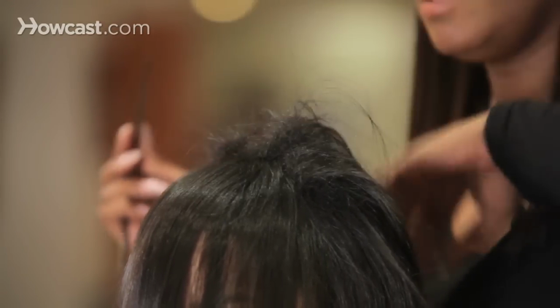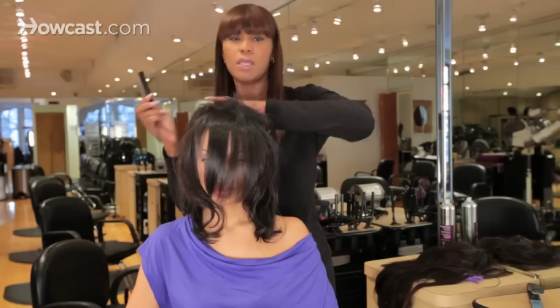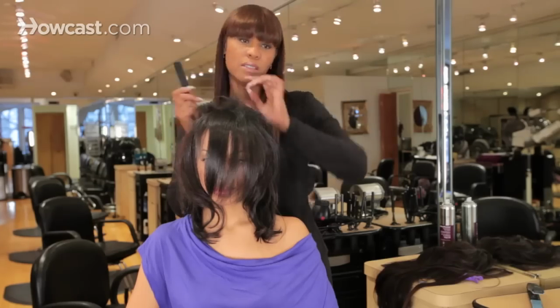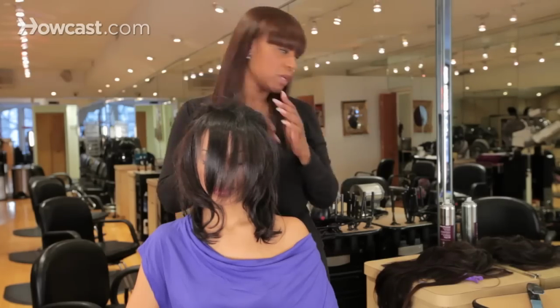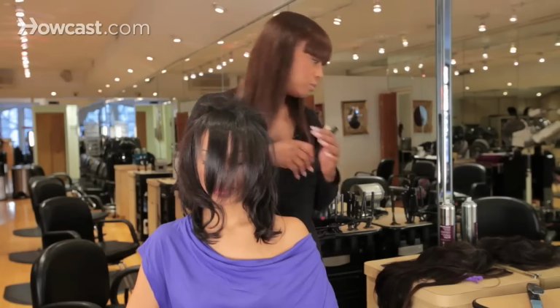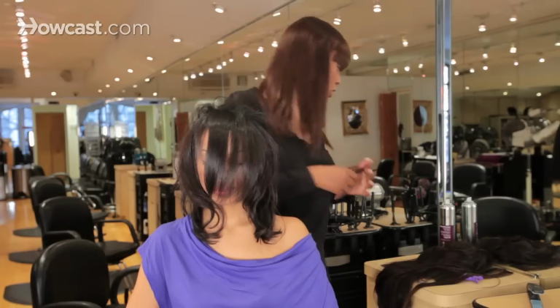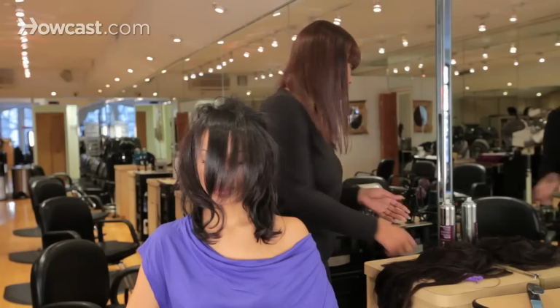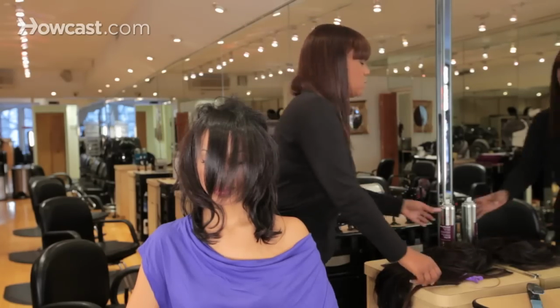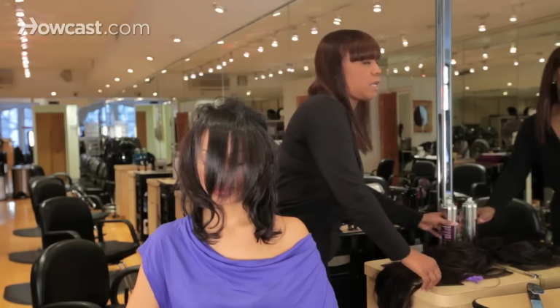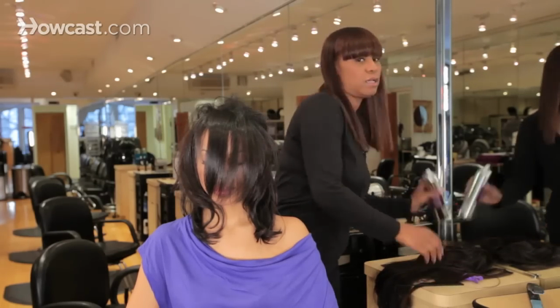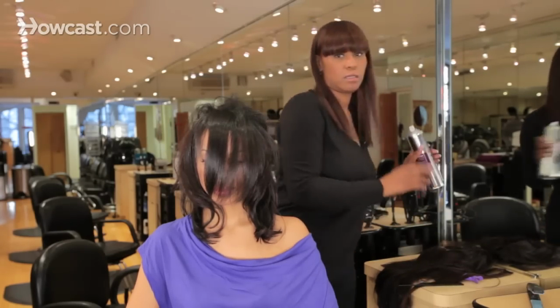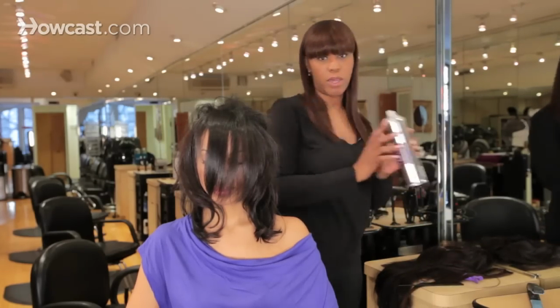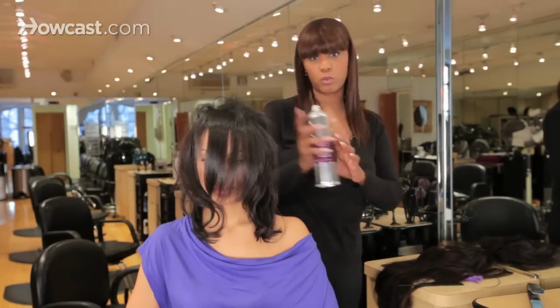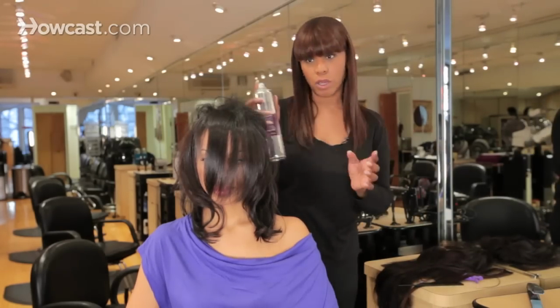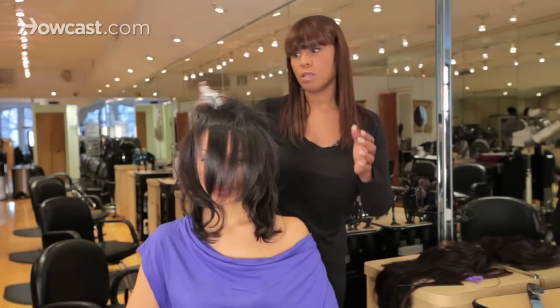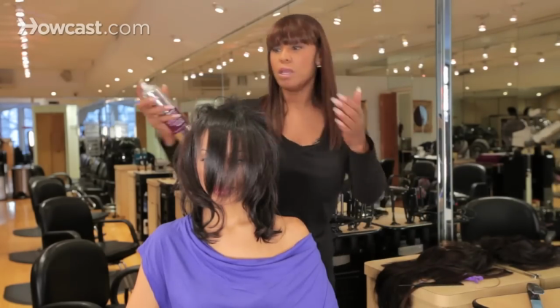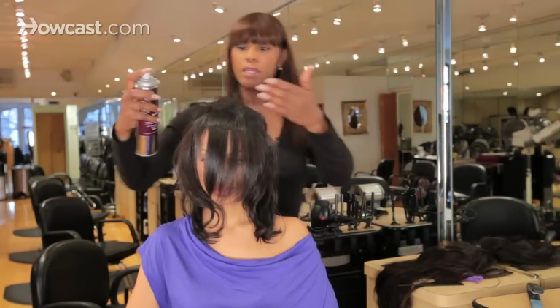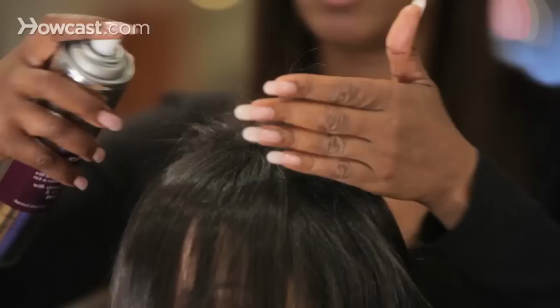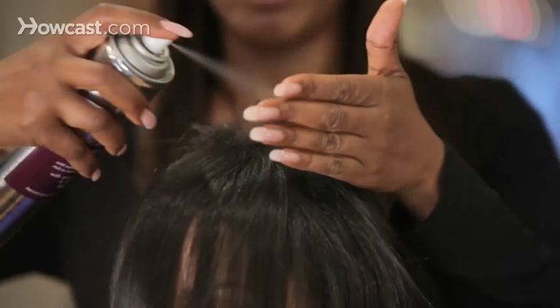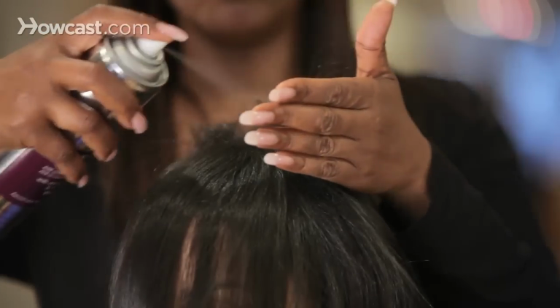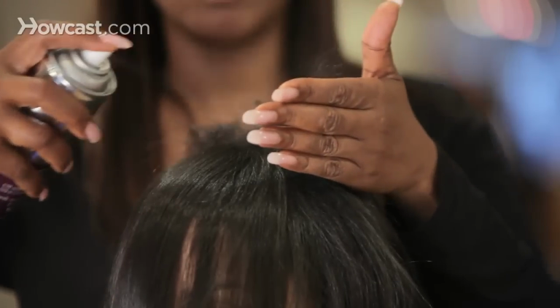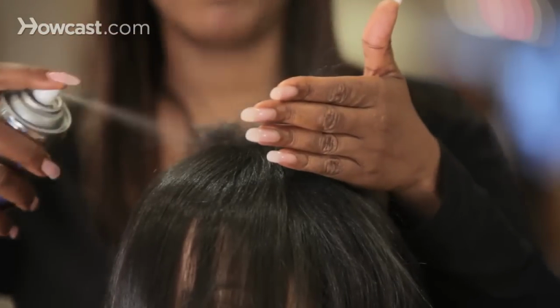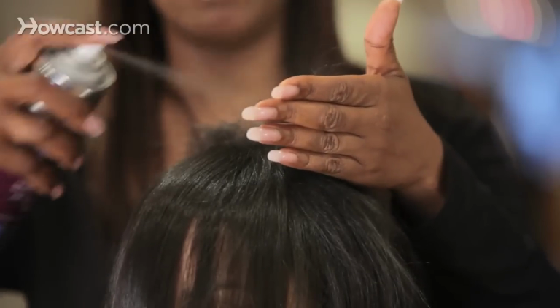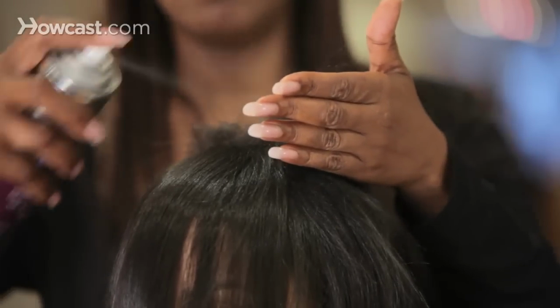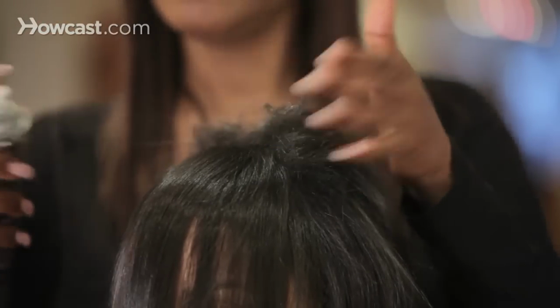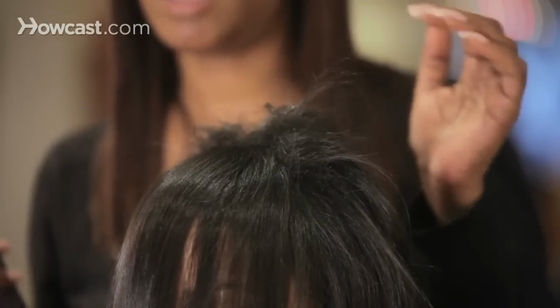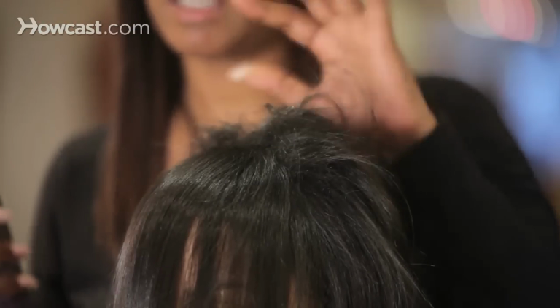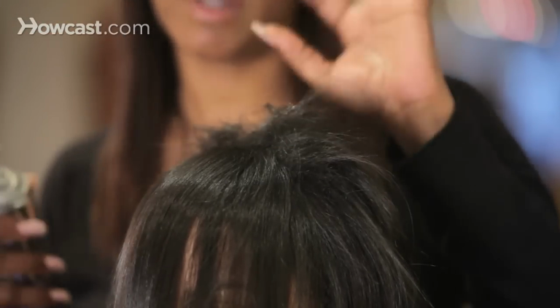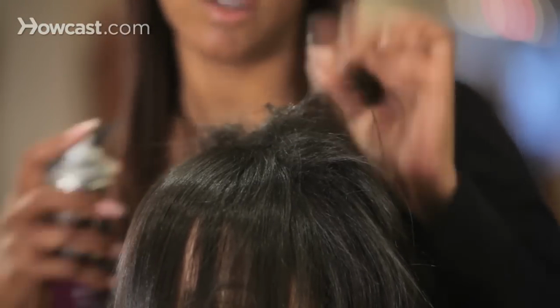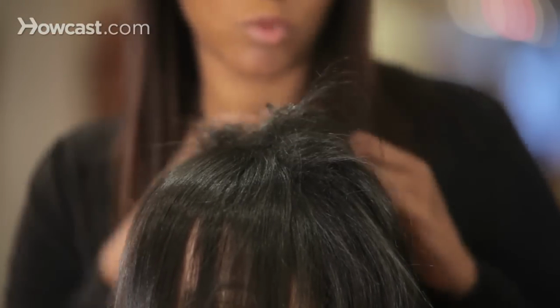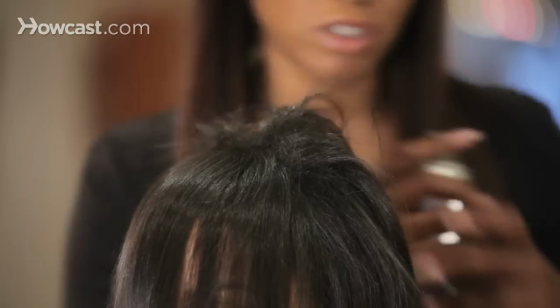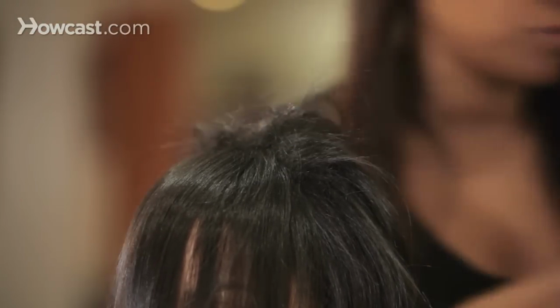Now sometimes you can take some hairspray and just spray the roots a little bit, just to give it a little more stiffness.